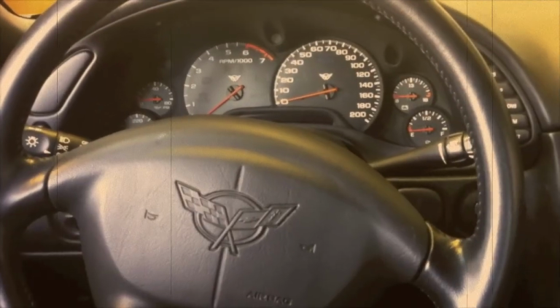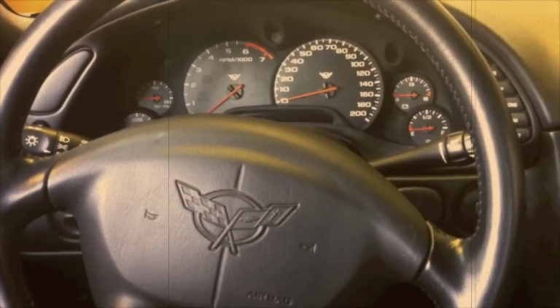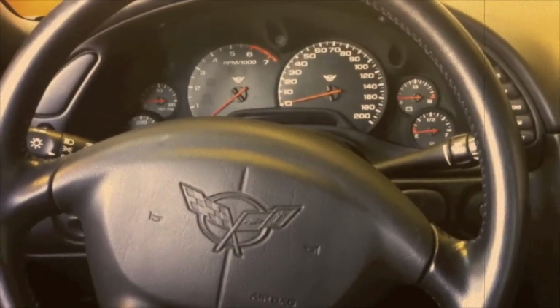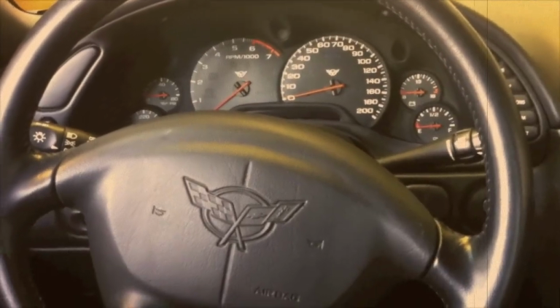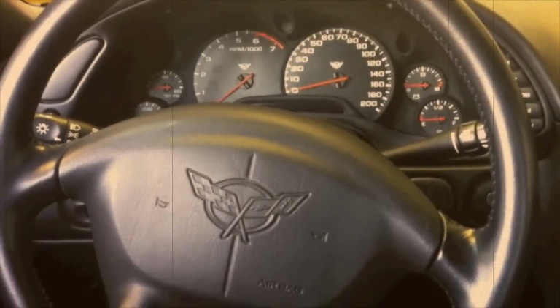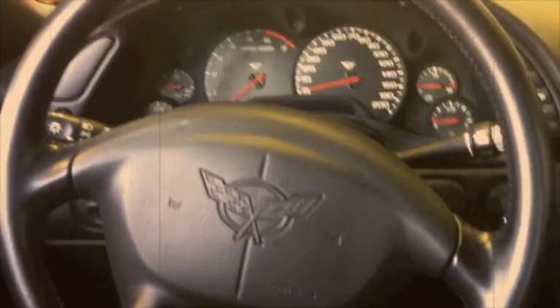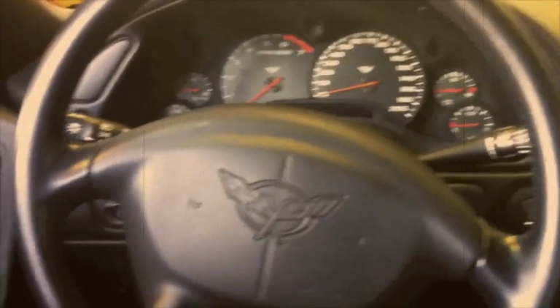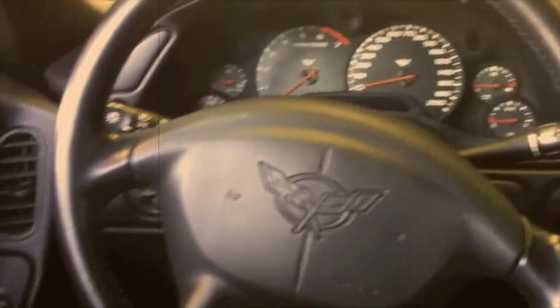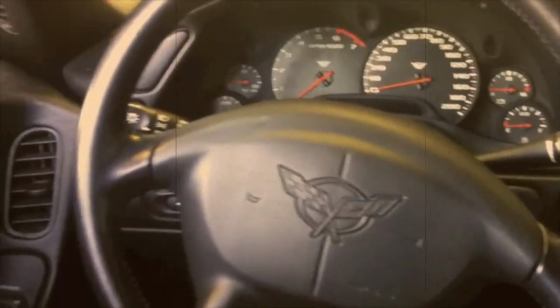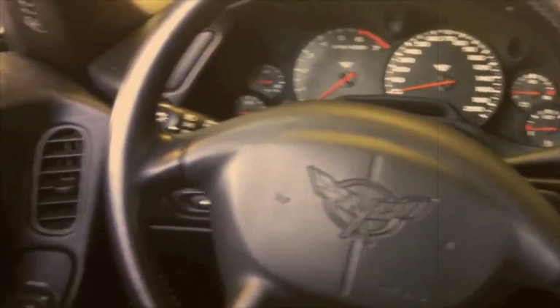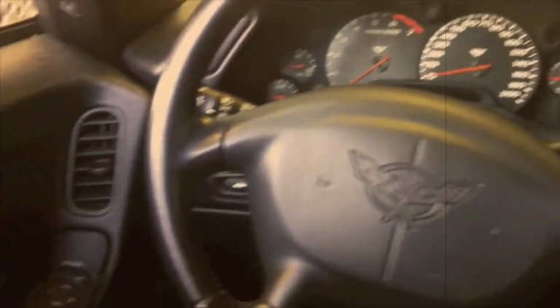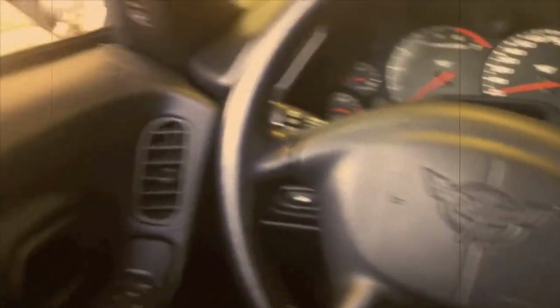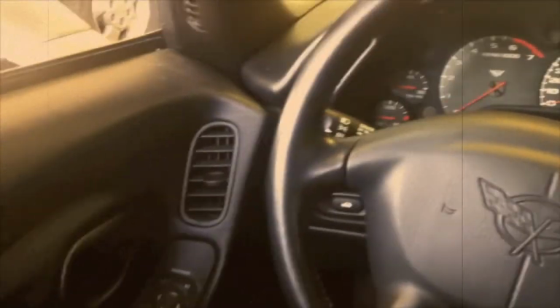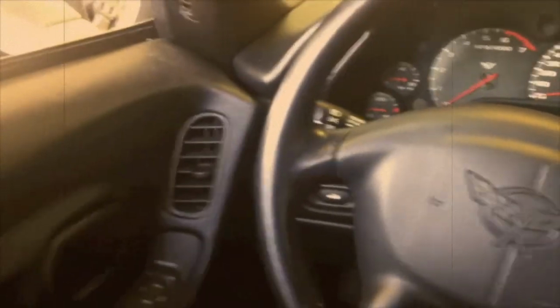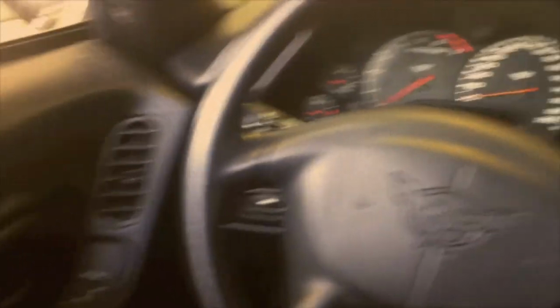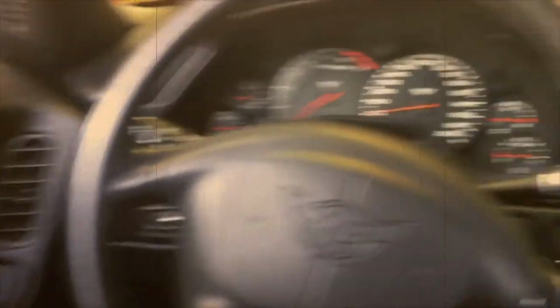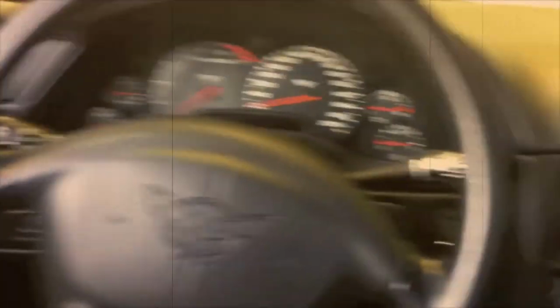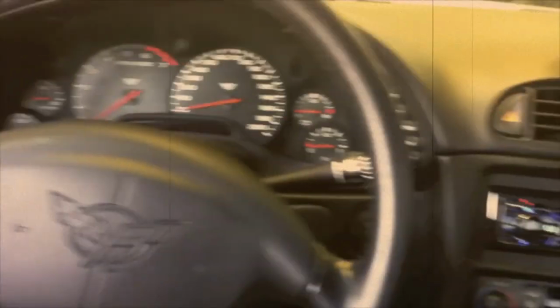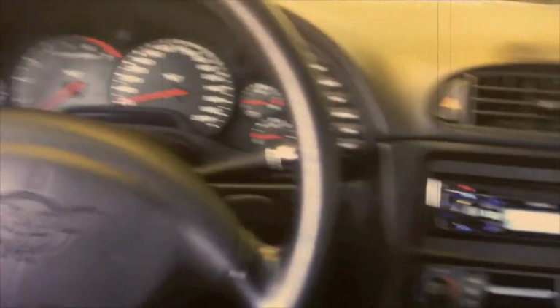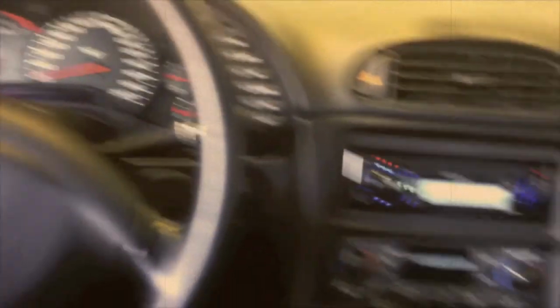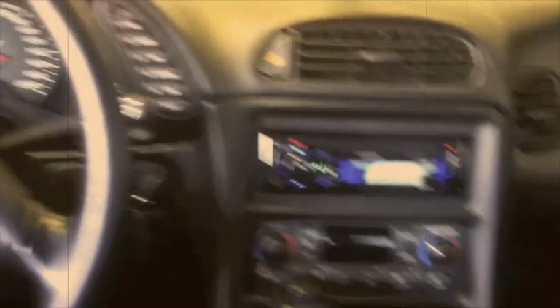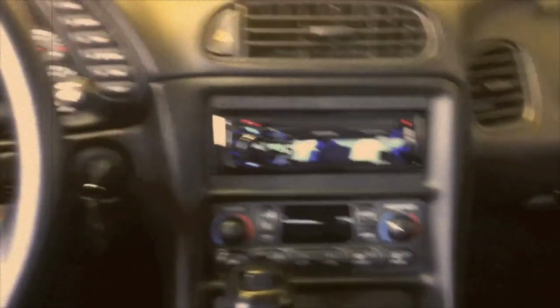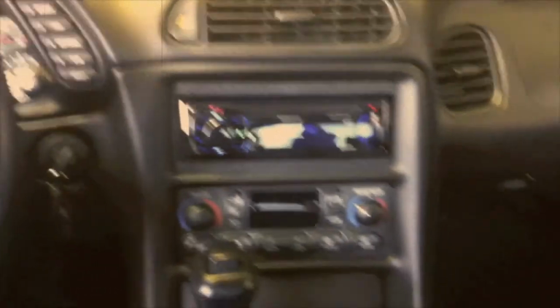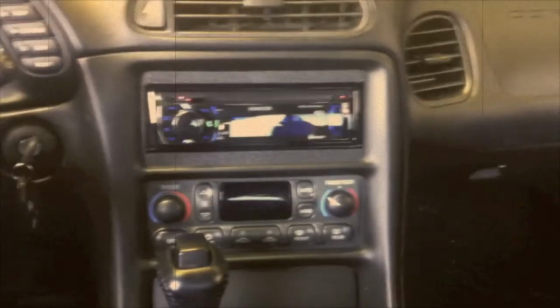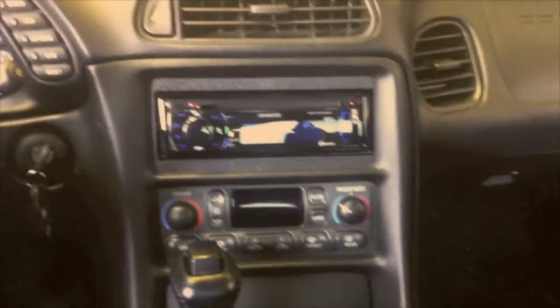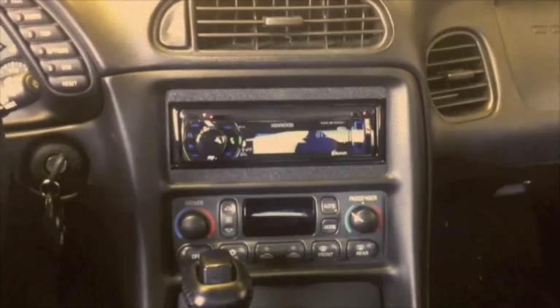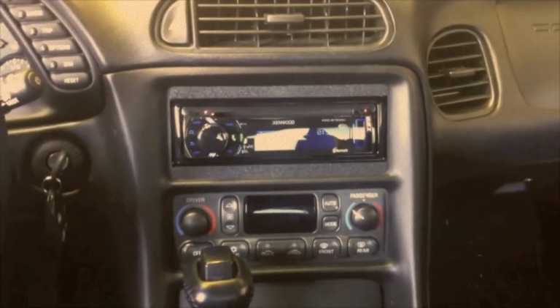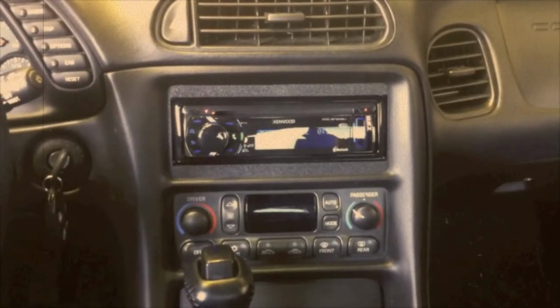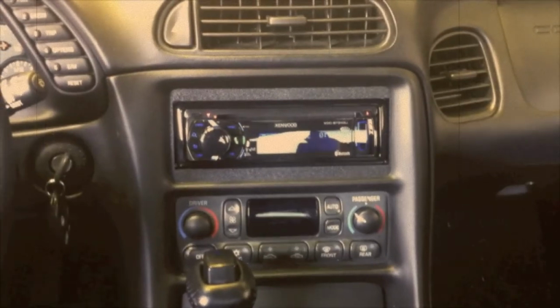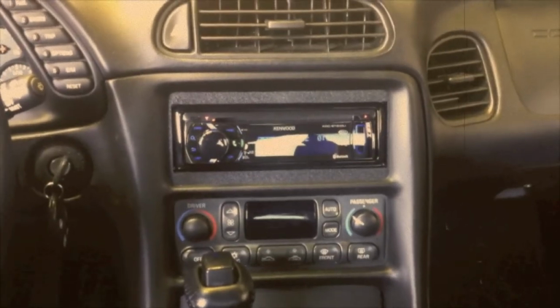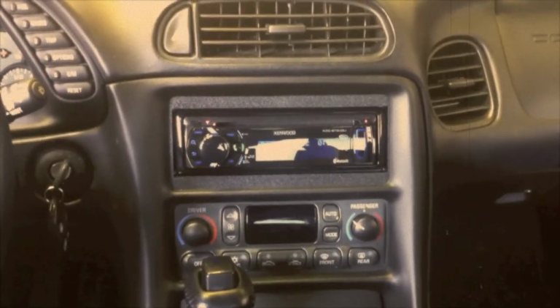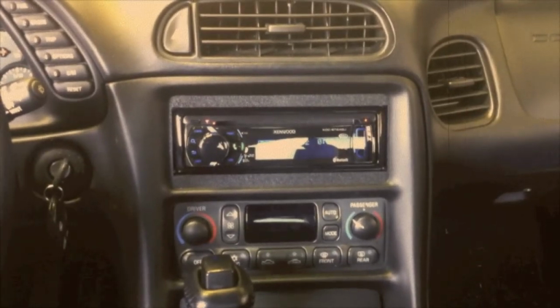Hey everybody, nice little Corvette here, just finished the install, and there it is — it's done.